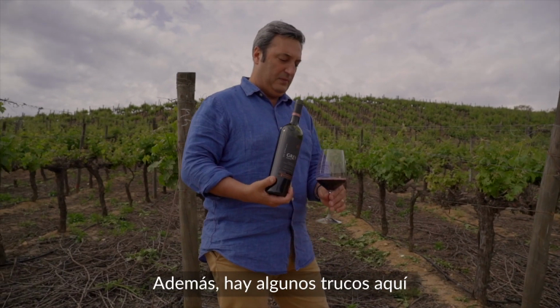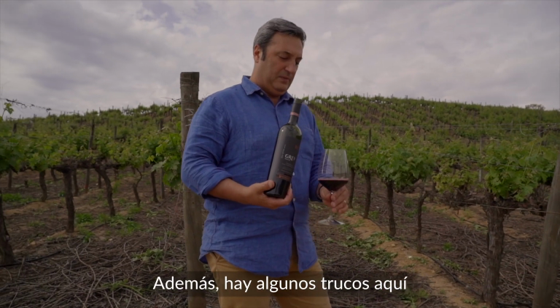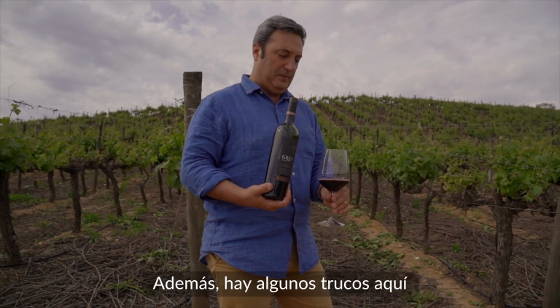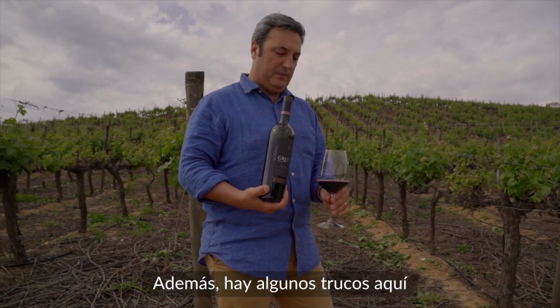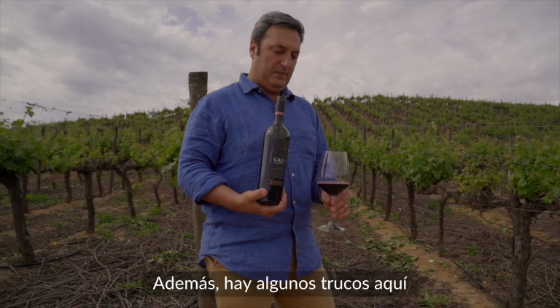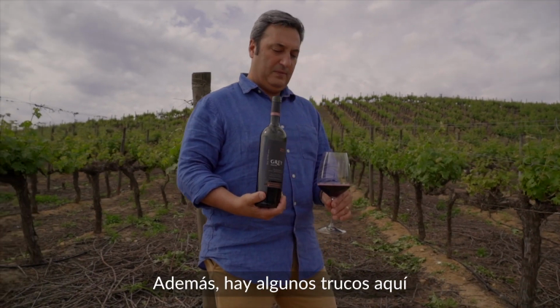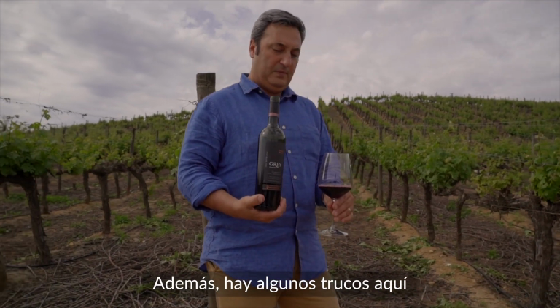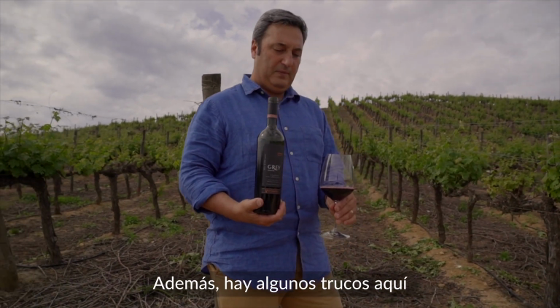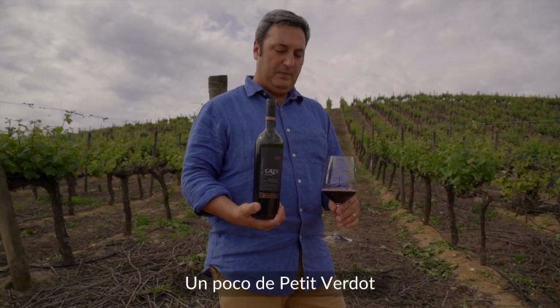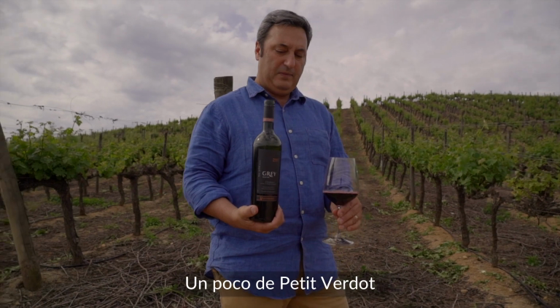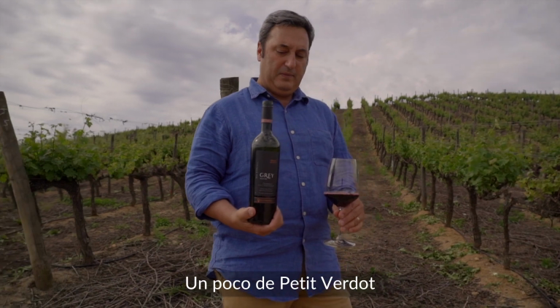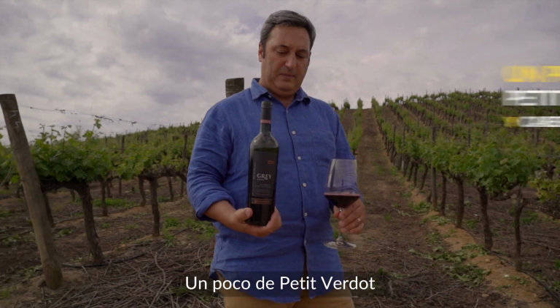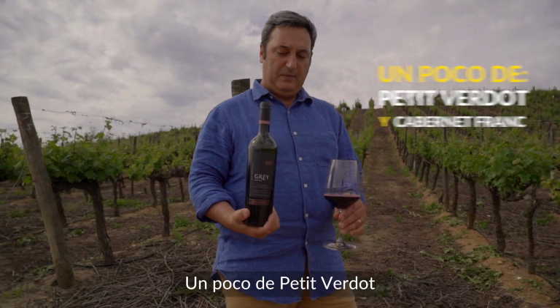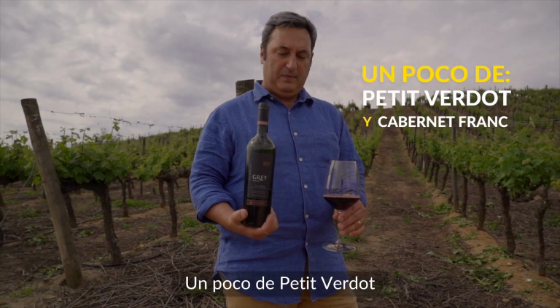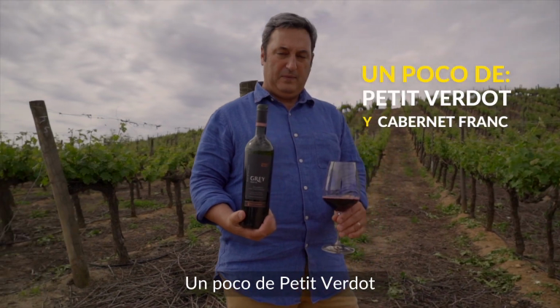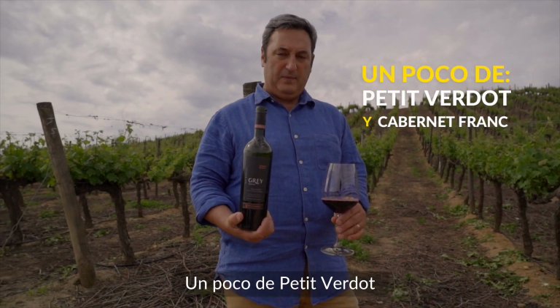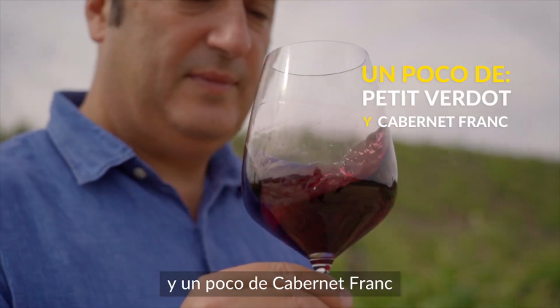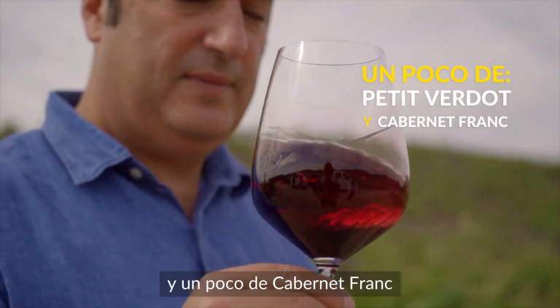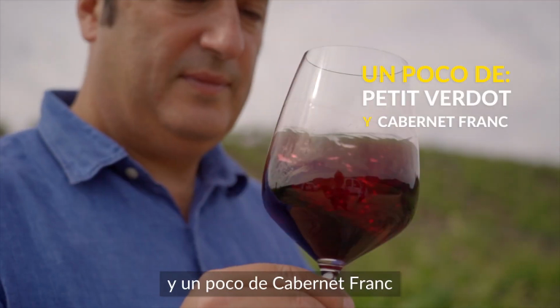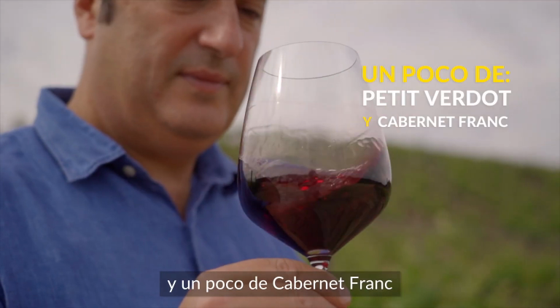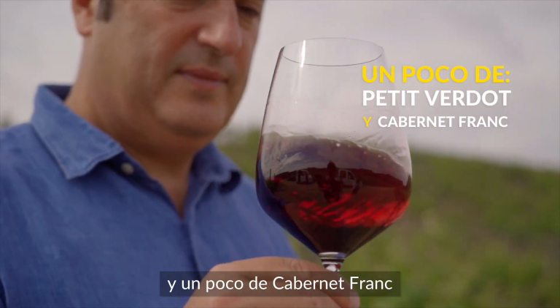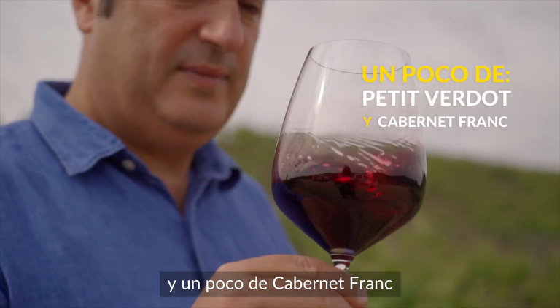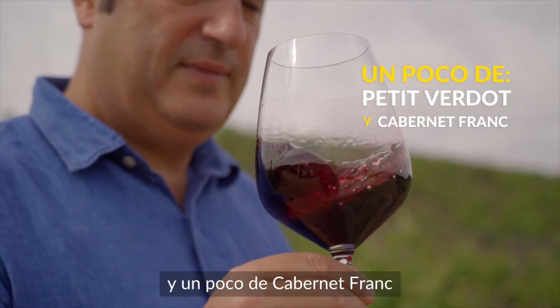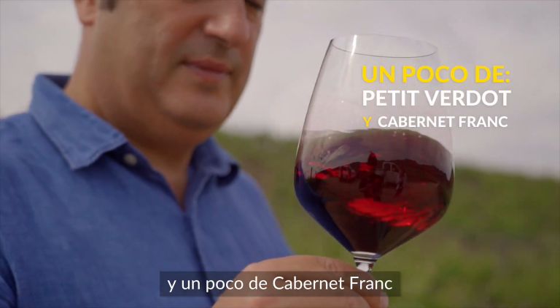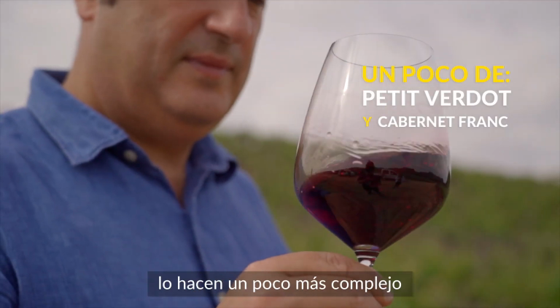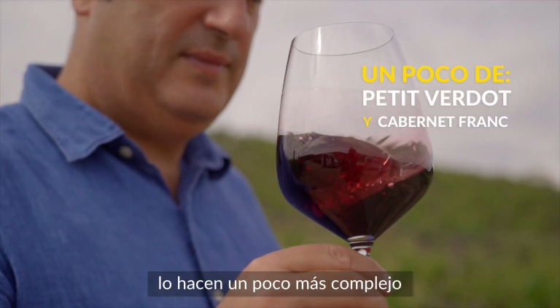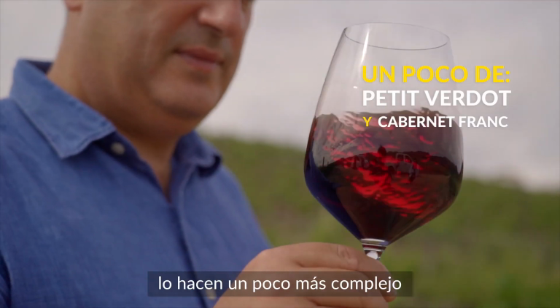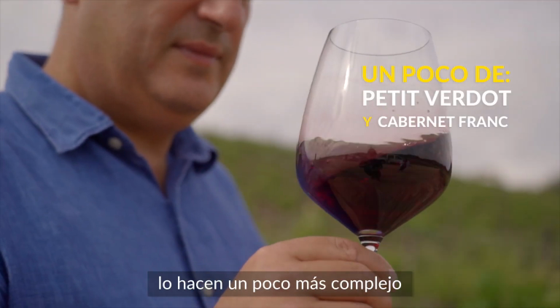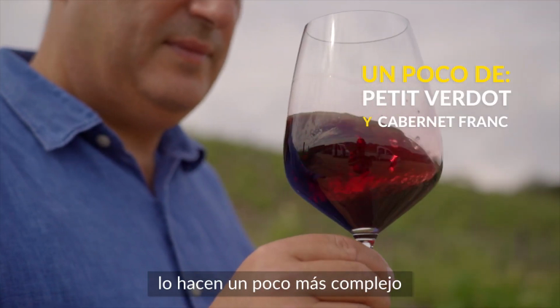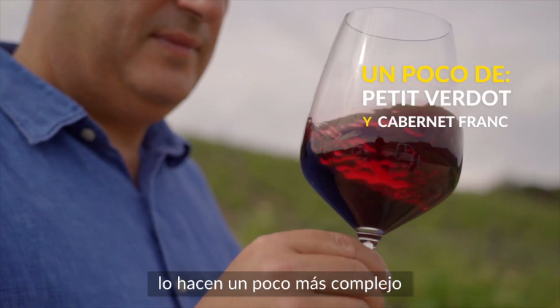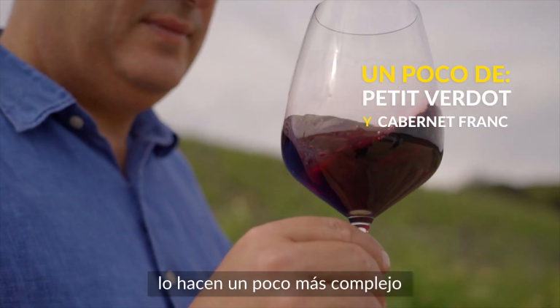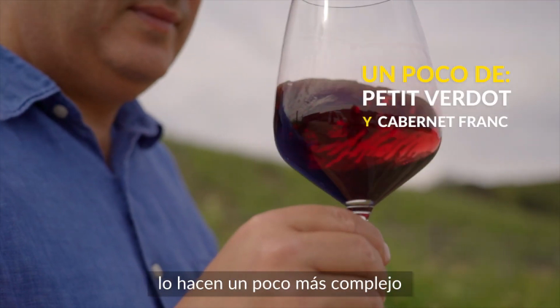Also, there are some tricks here. A little bit of Petit Verdot and a little bit of Cabernet Franc make it a little bit more complex.